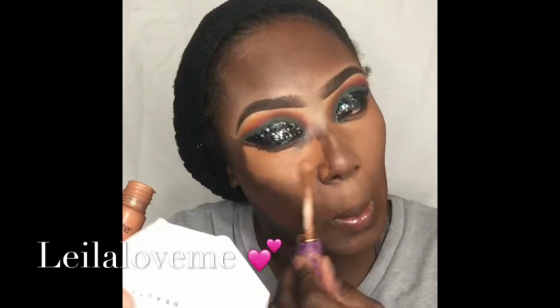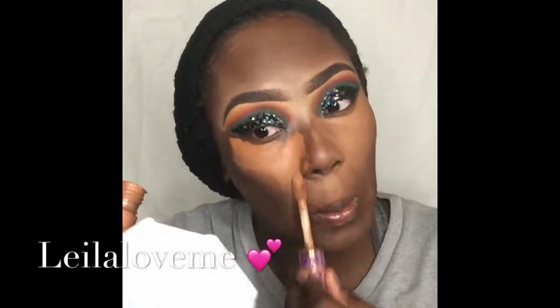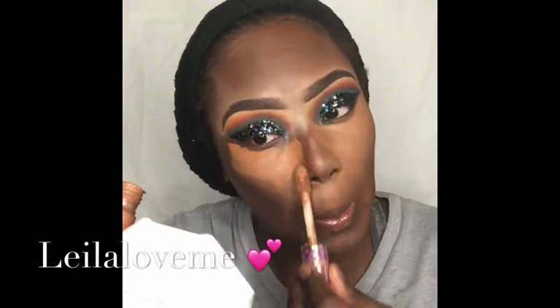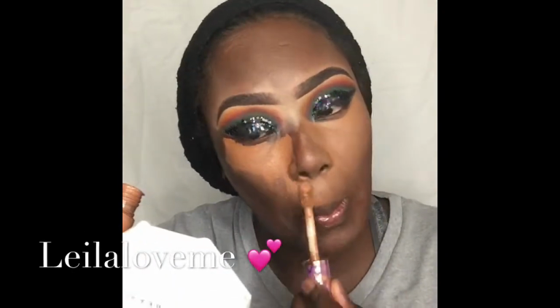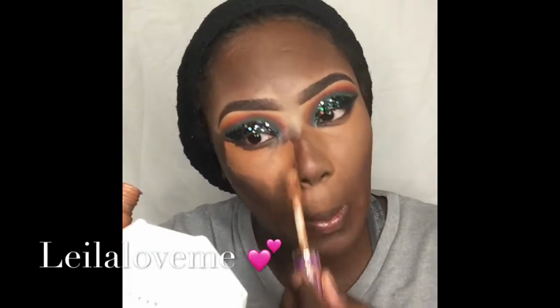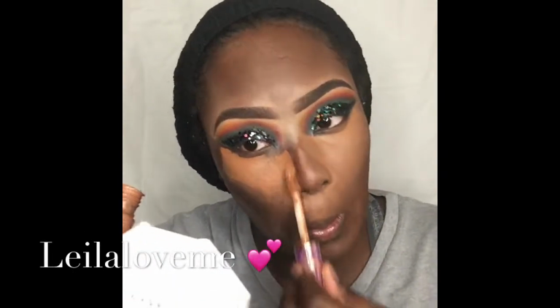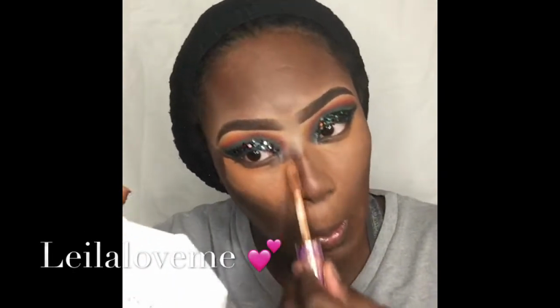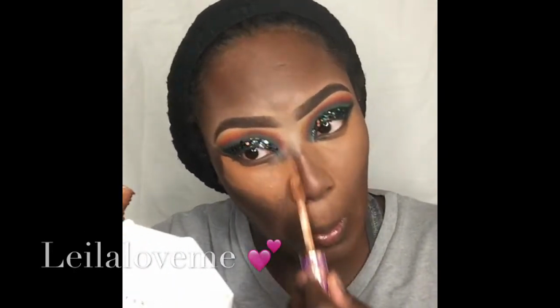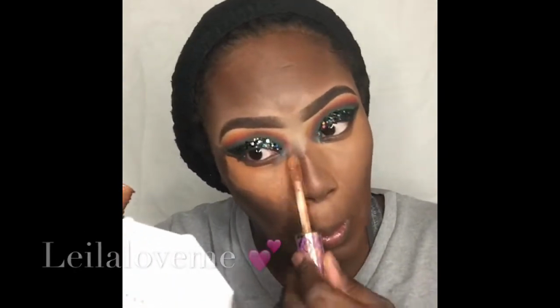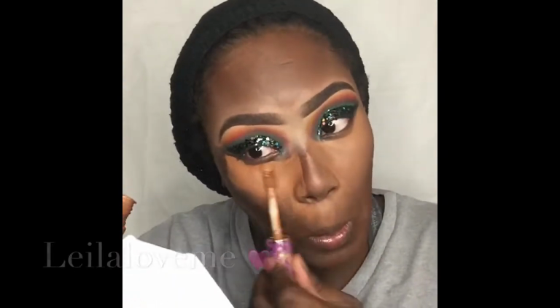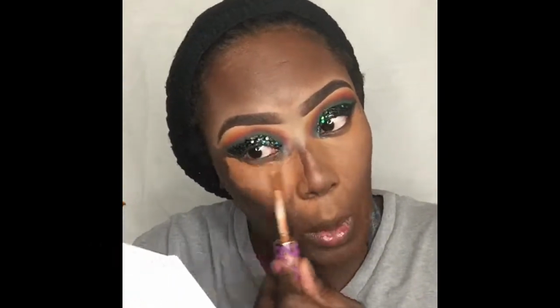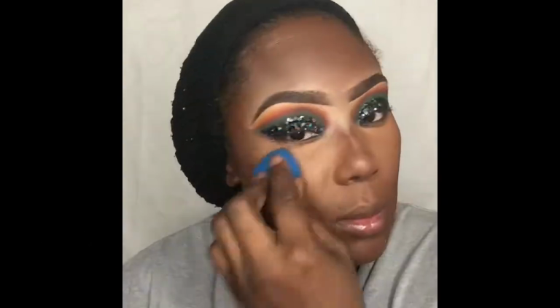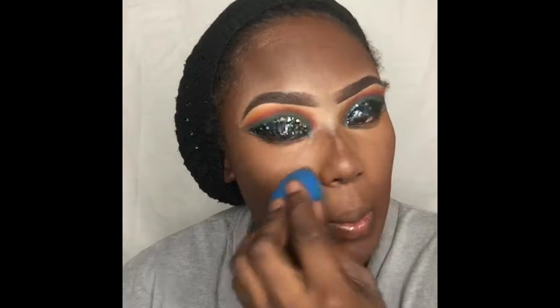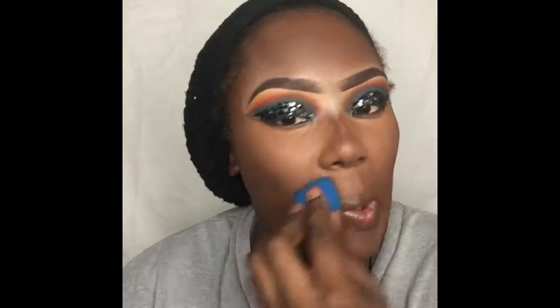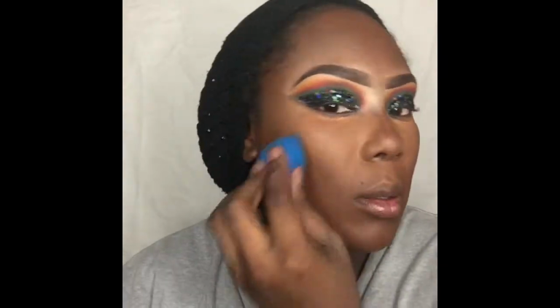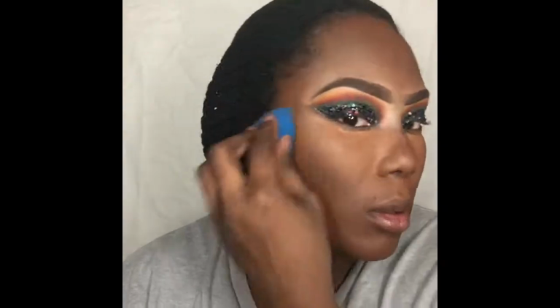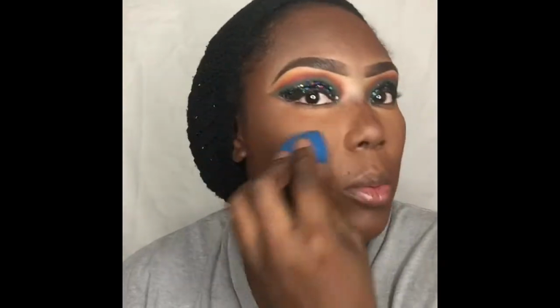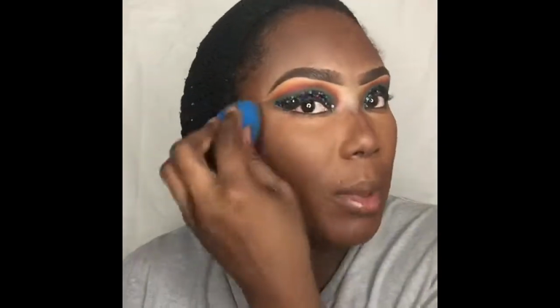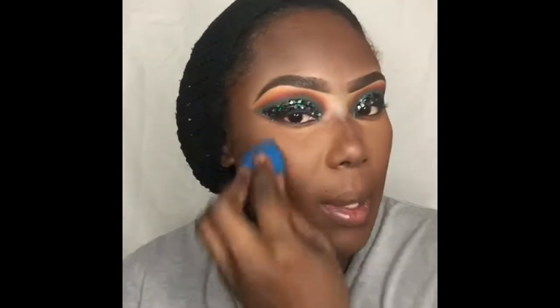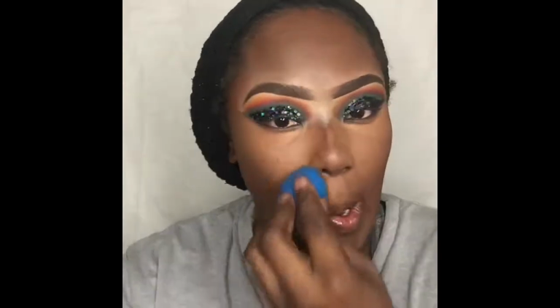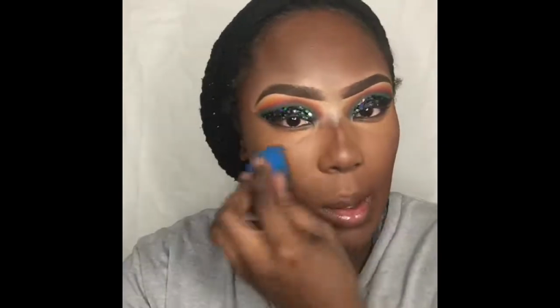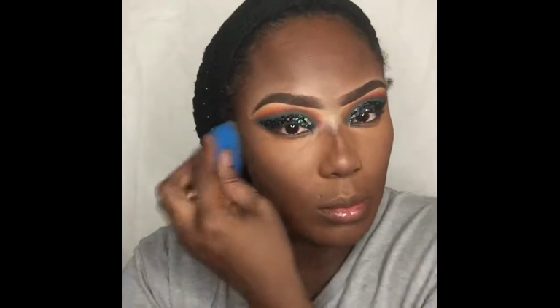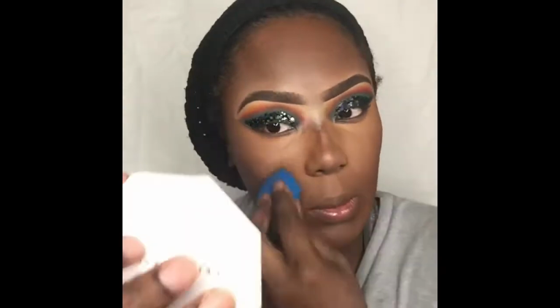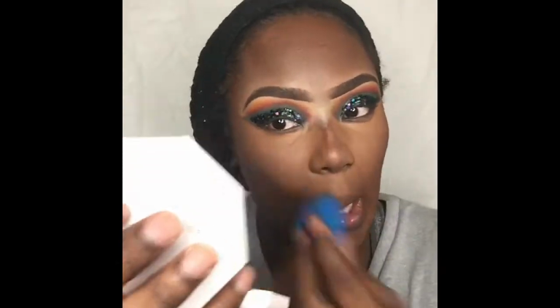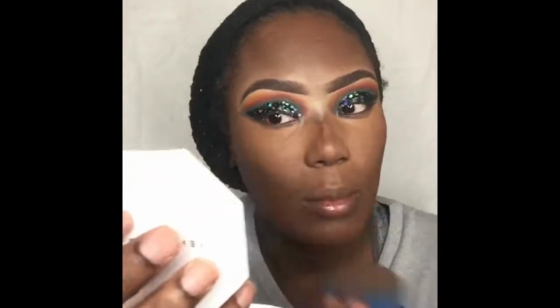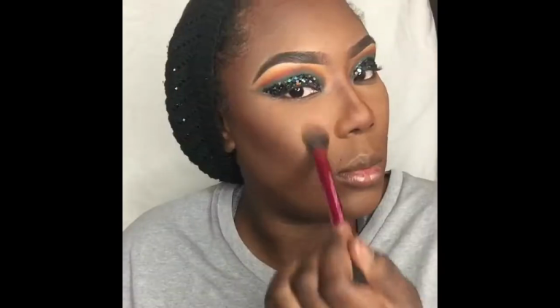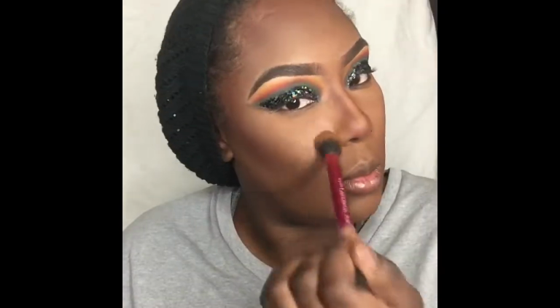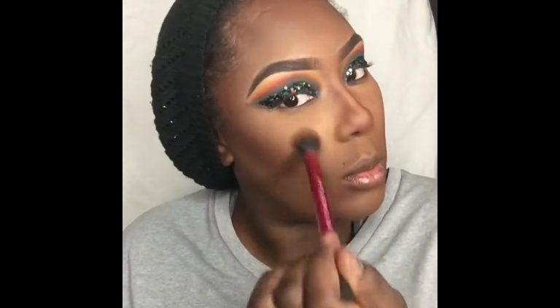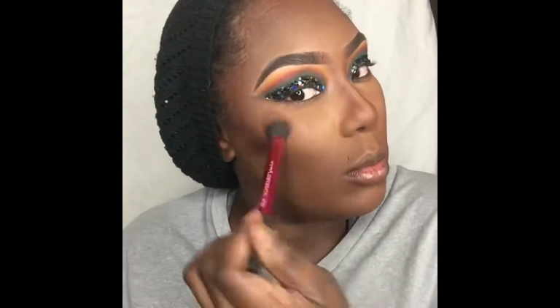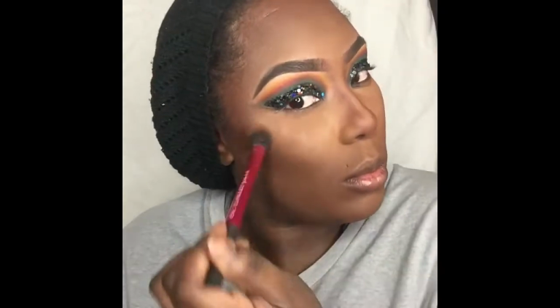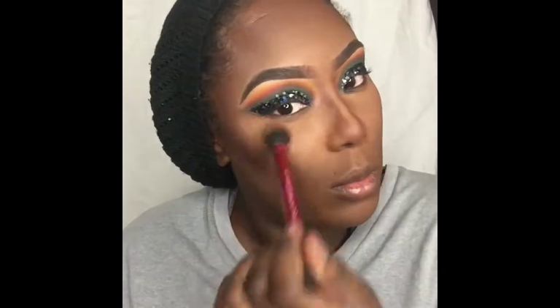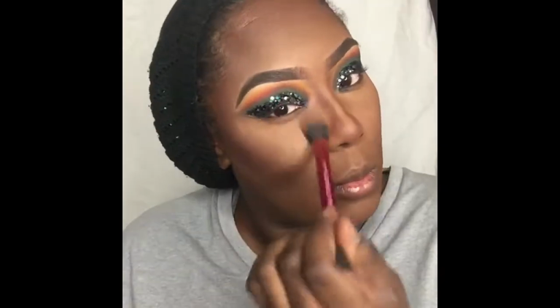Next I'm going to go in with my Tarte Shape Tape in Deep Honey and I'm just going to conceal on all the normal places where you conceal.